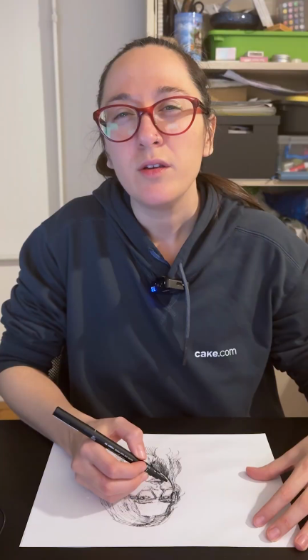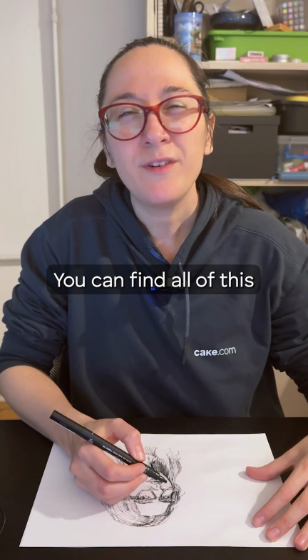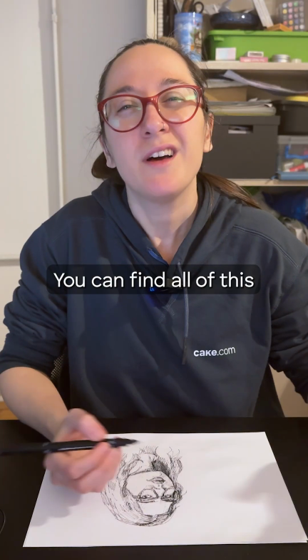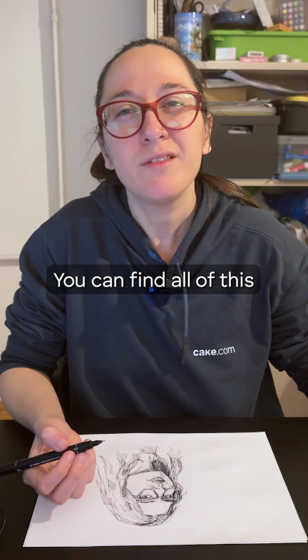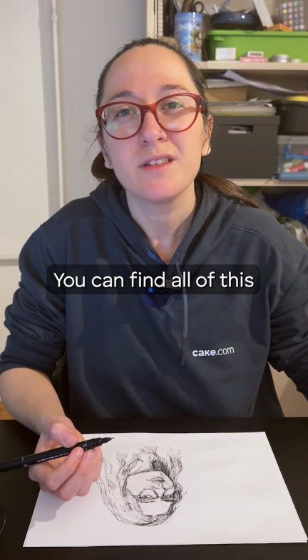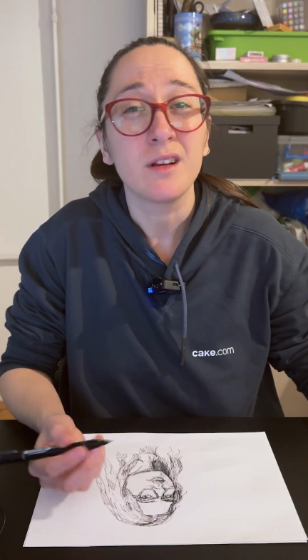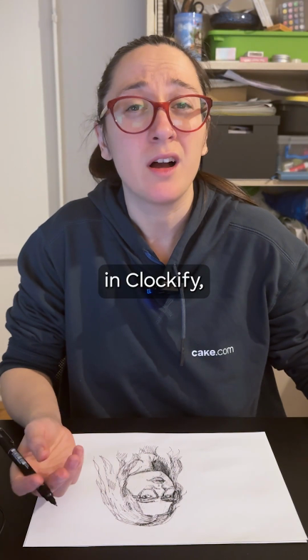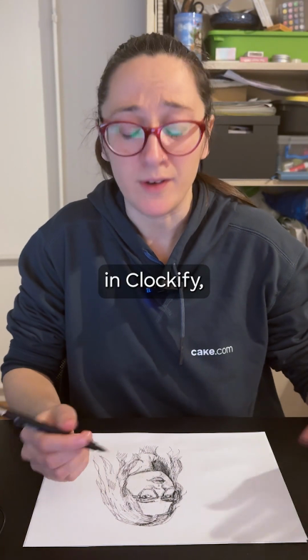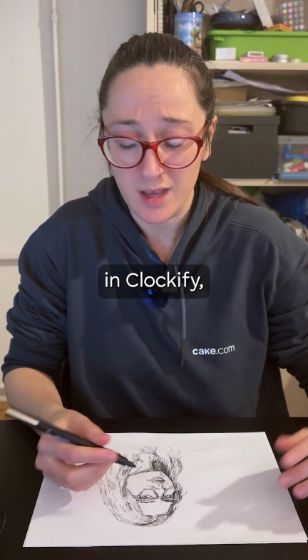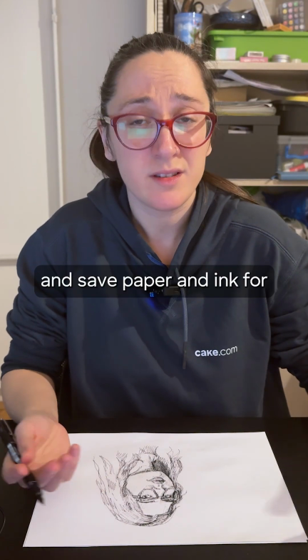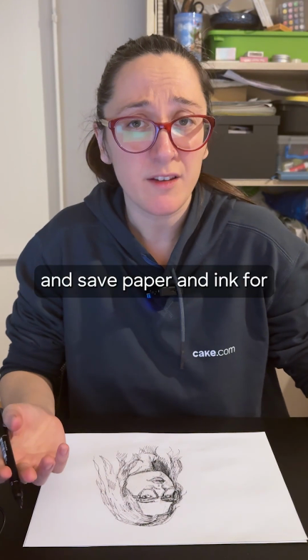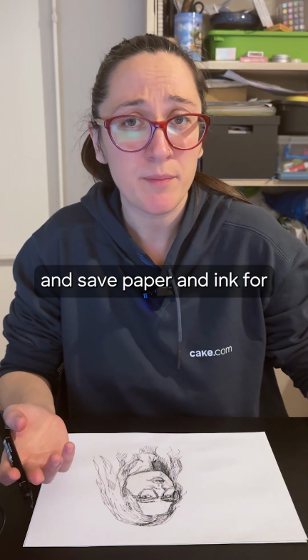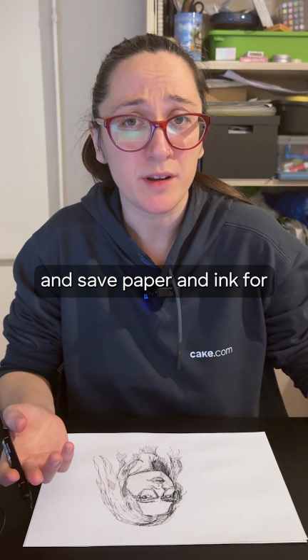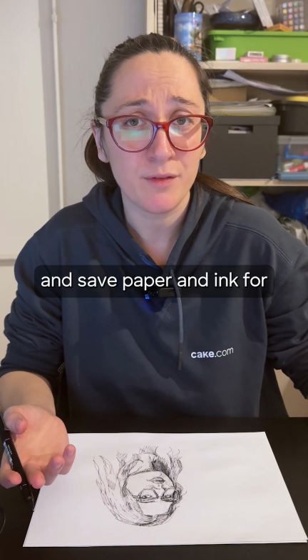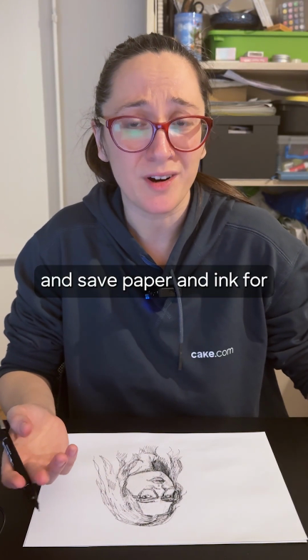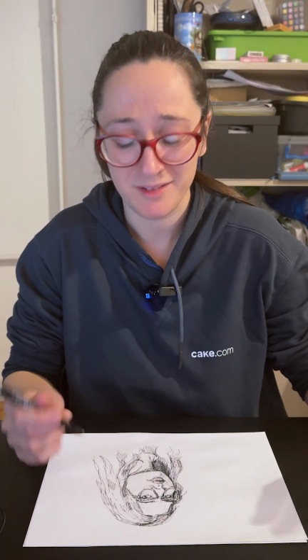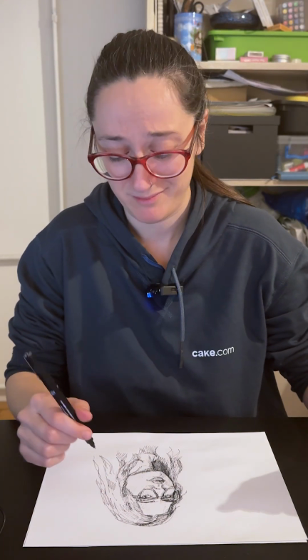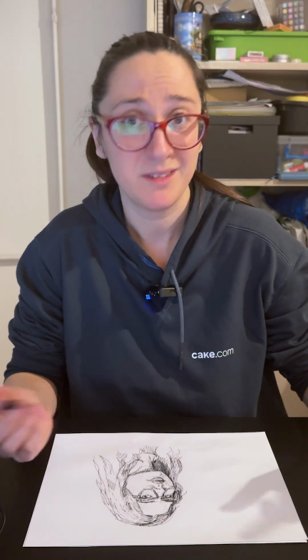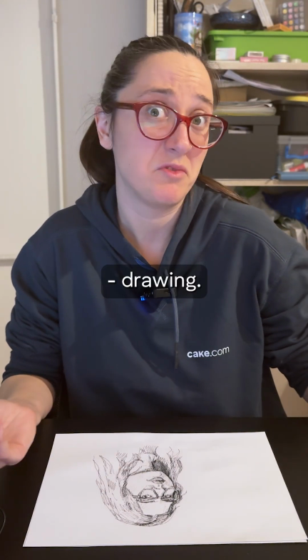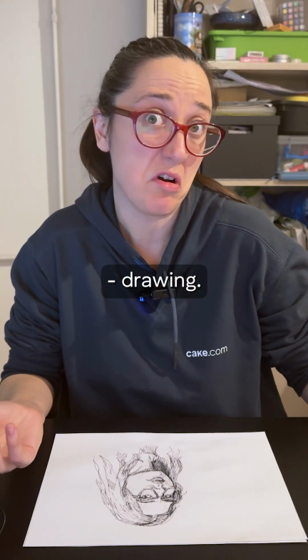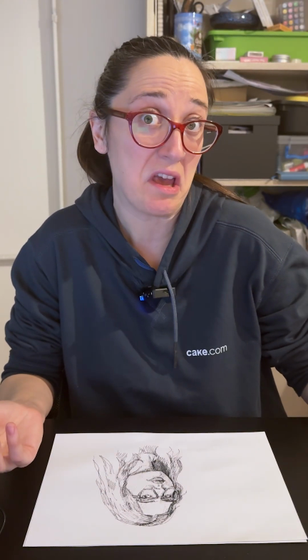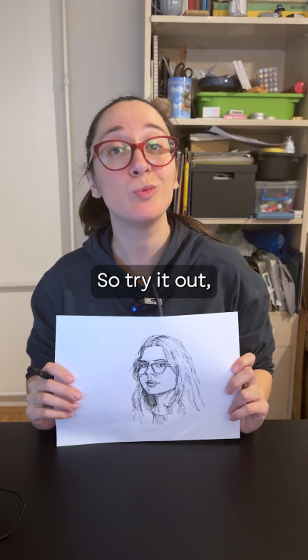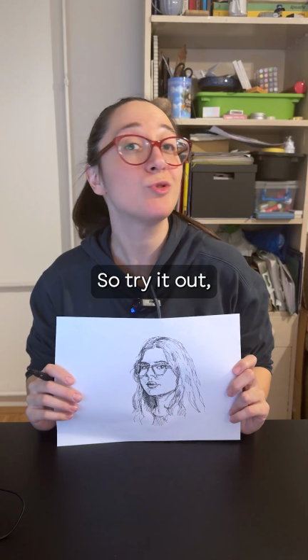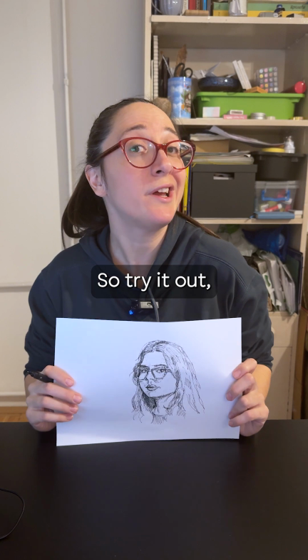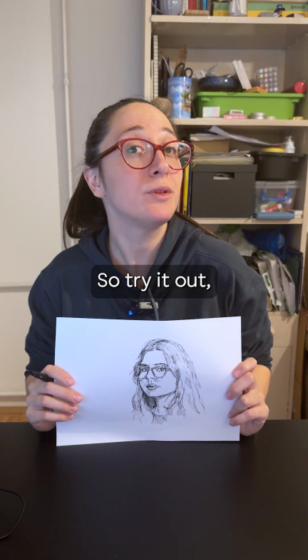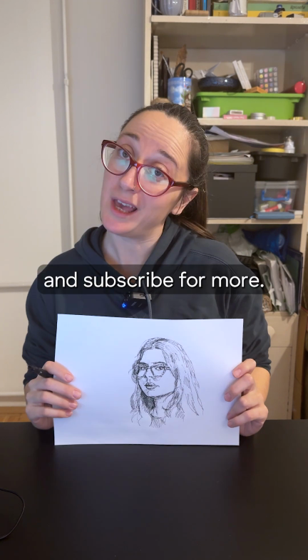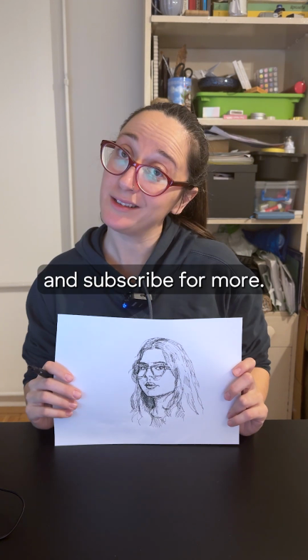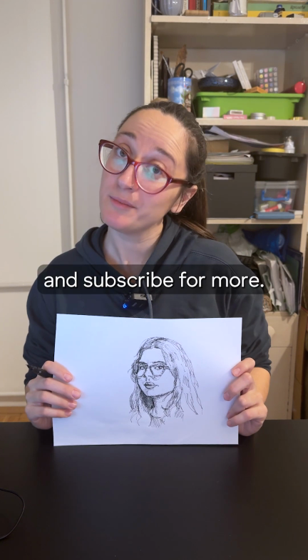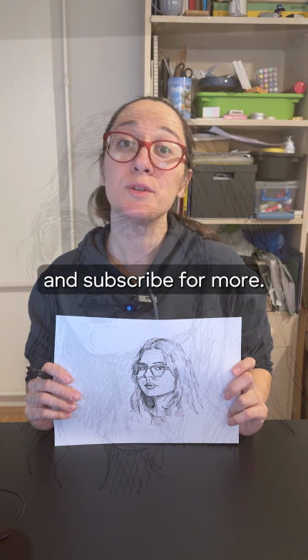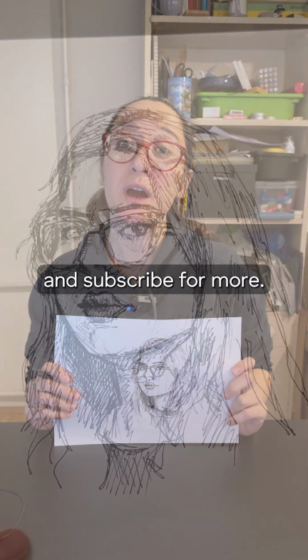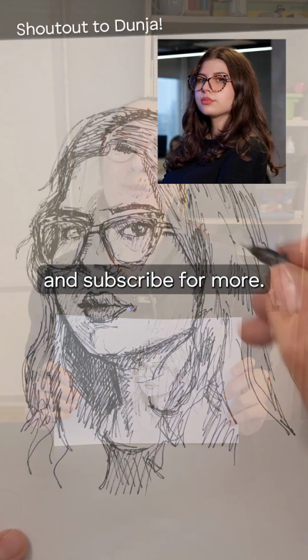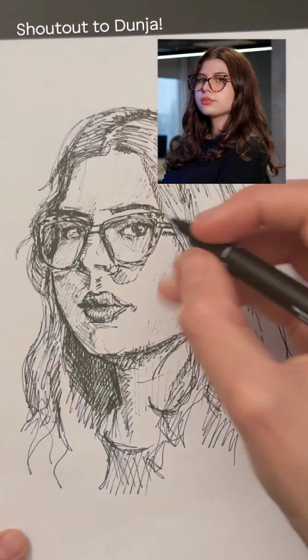You can find all of this in Clockify and save paper and ink for drawing. Try it out and subscribe for more.